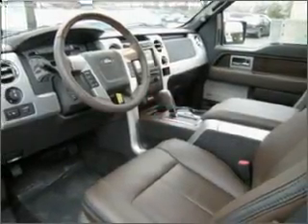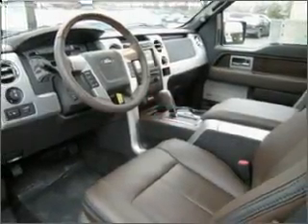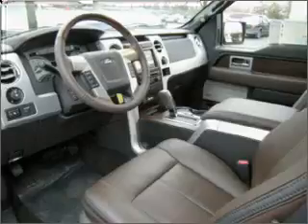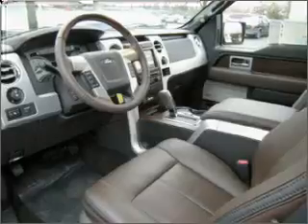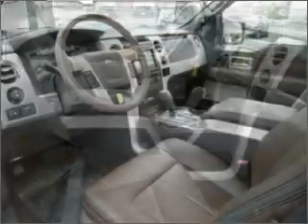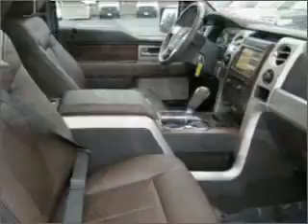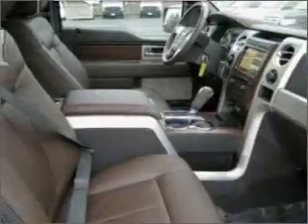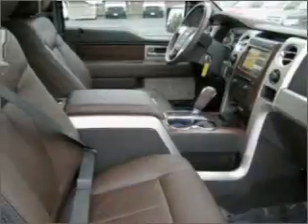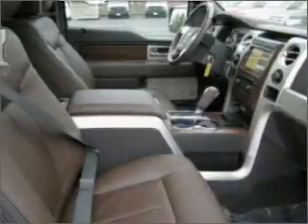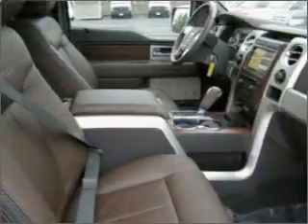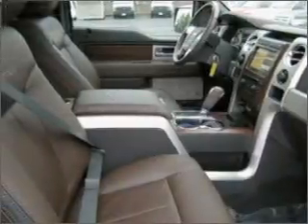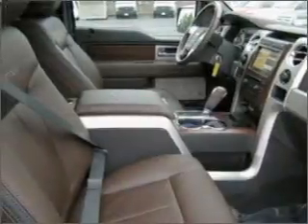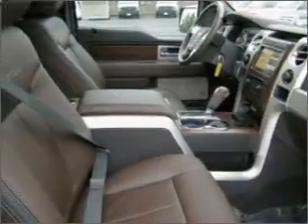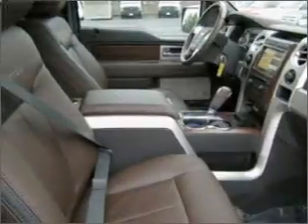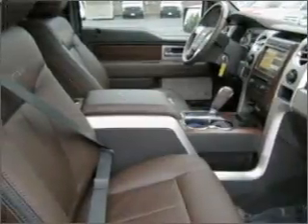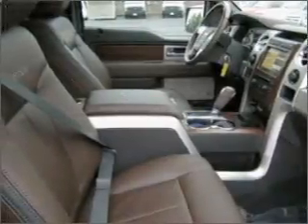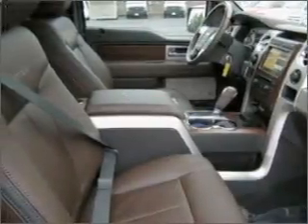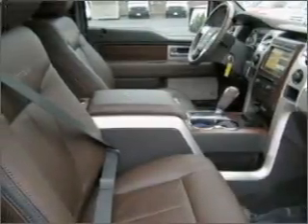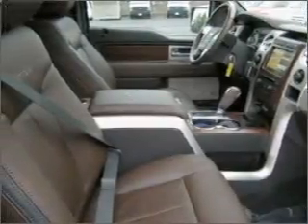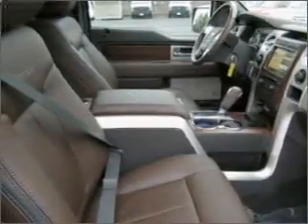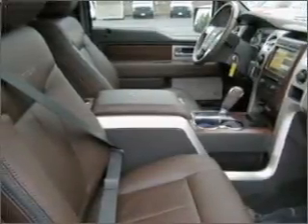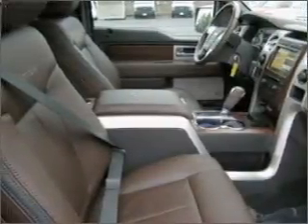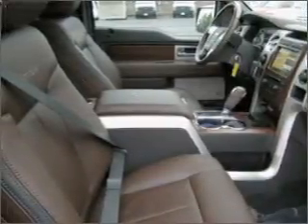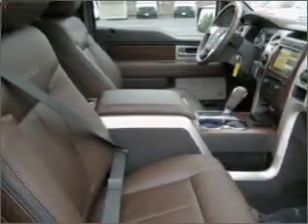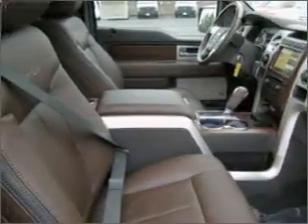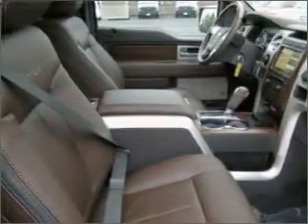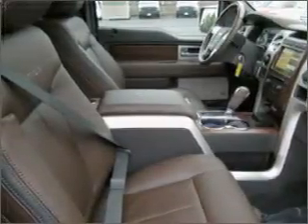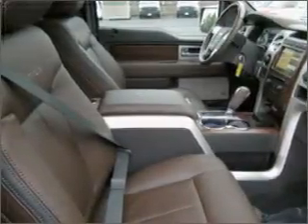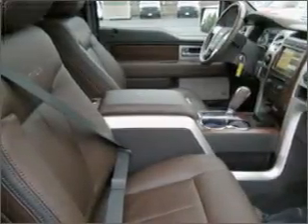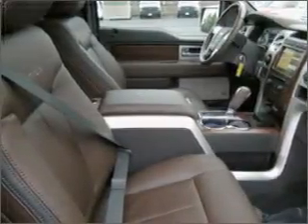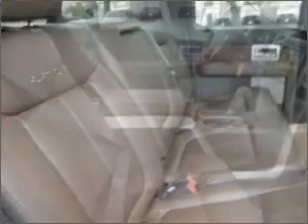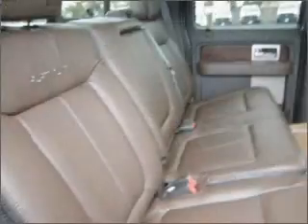We would love to talk to you more about this F-150. Please contact us for more information.